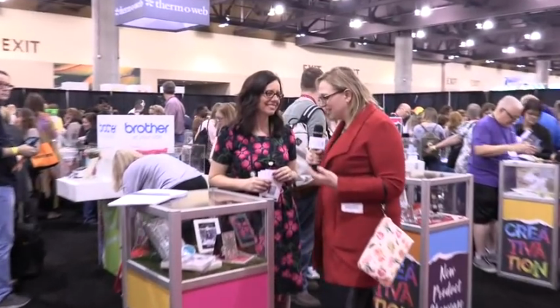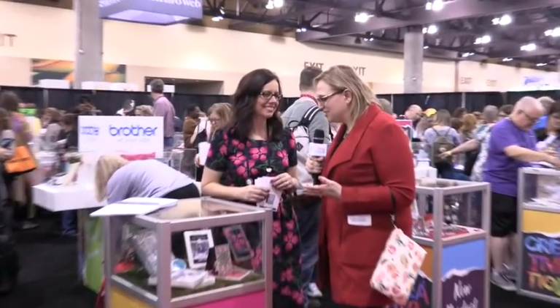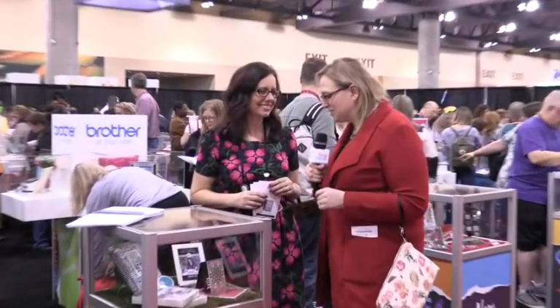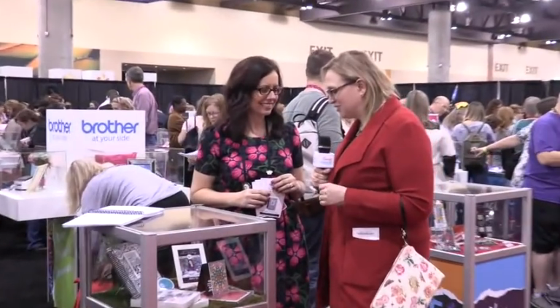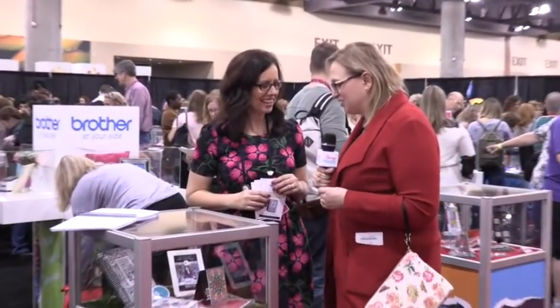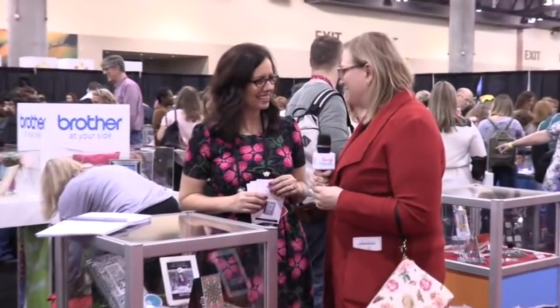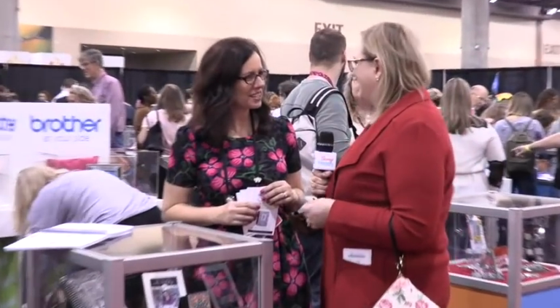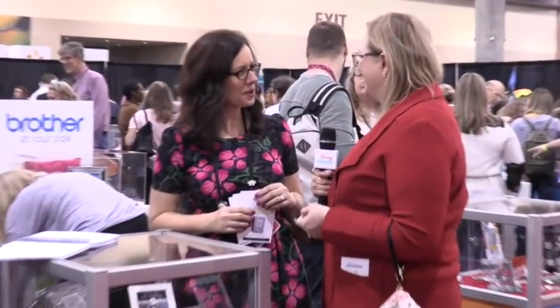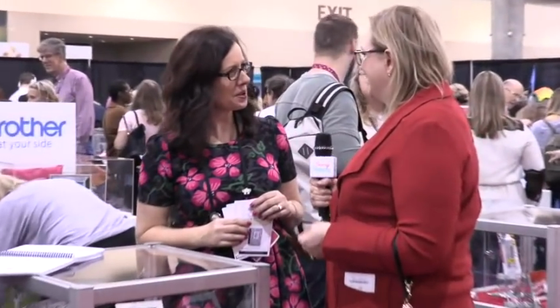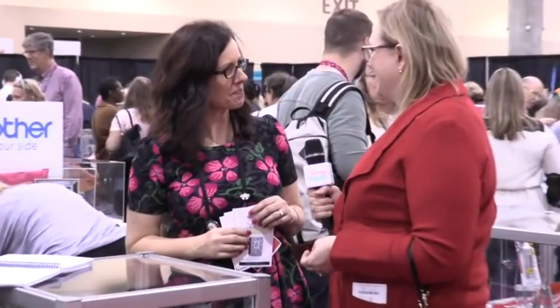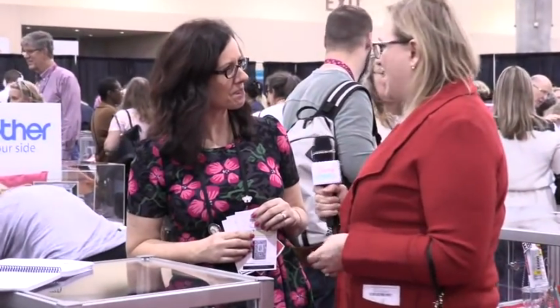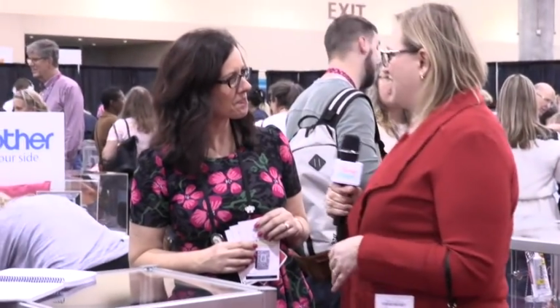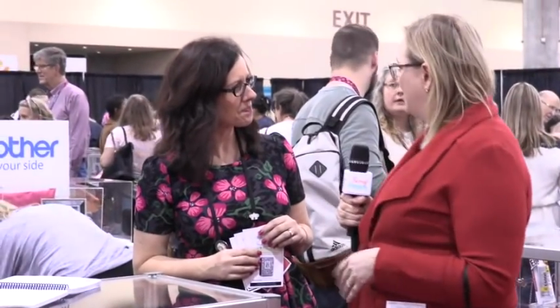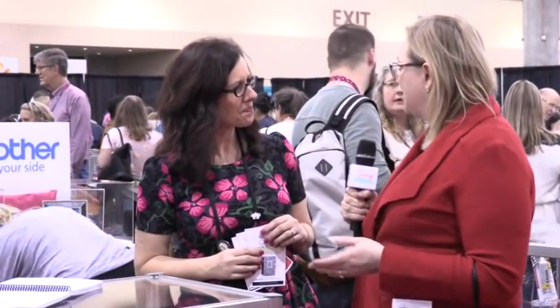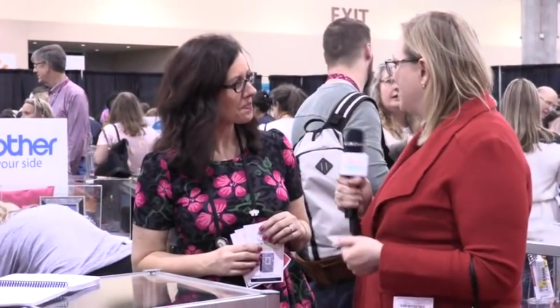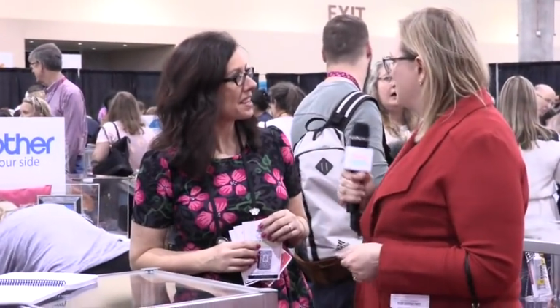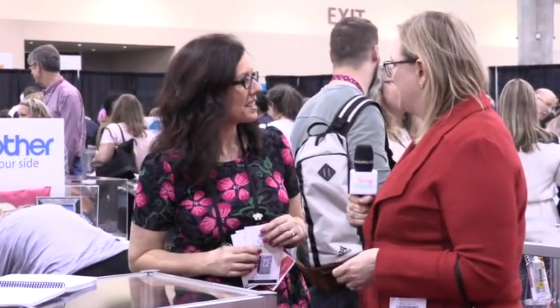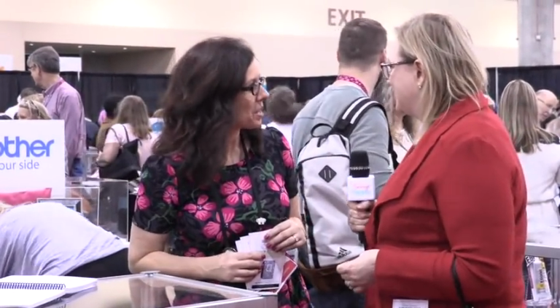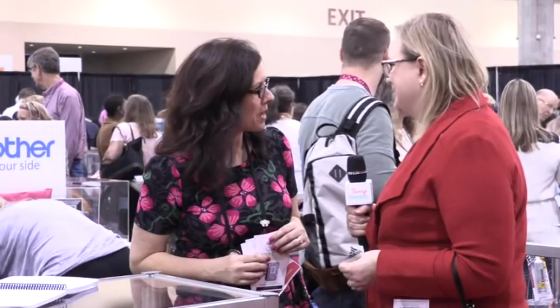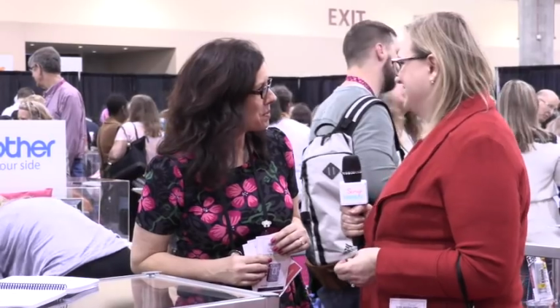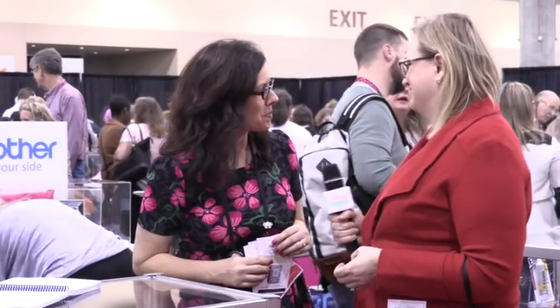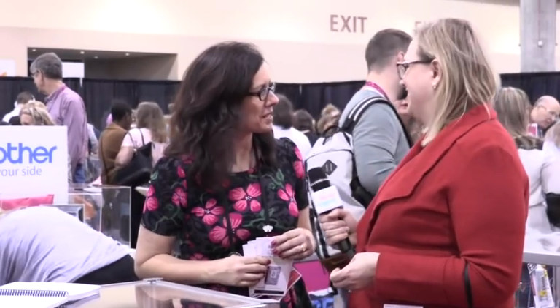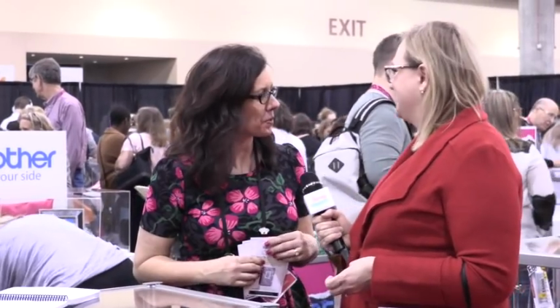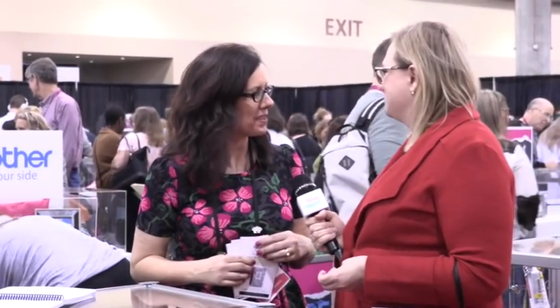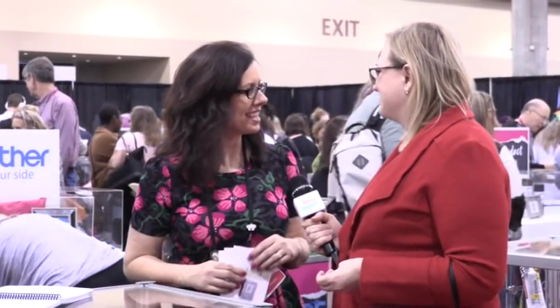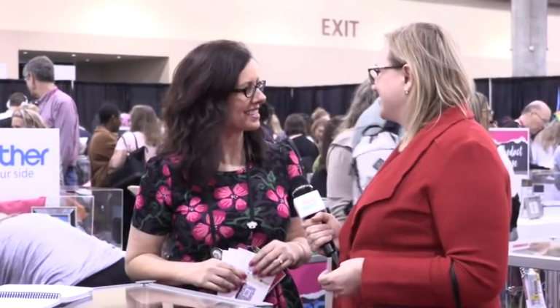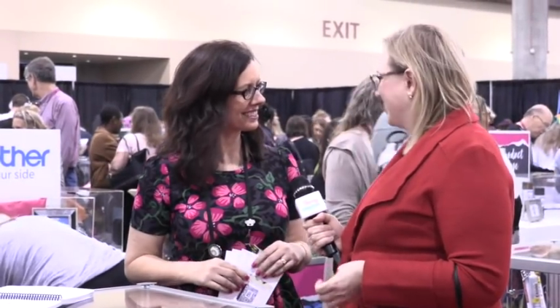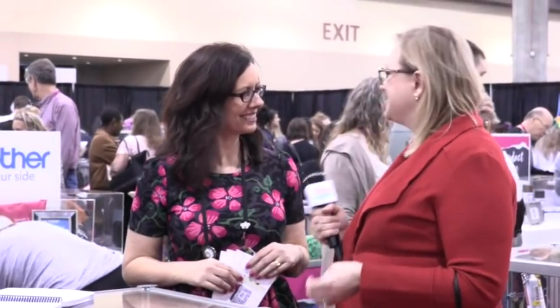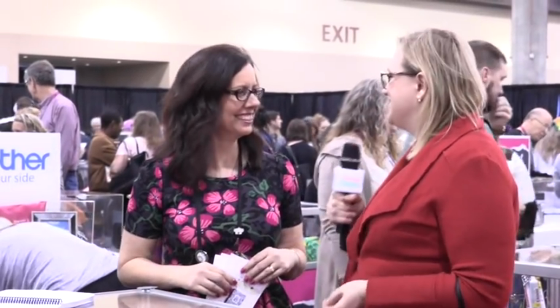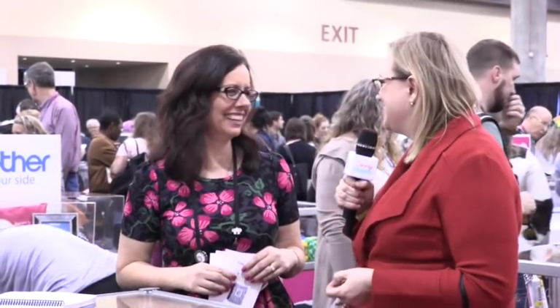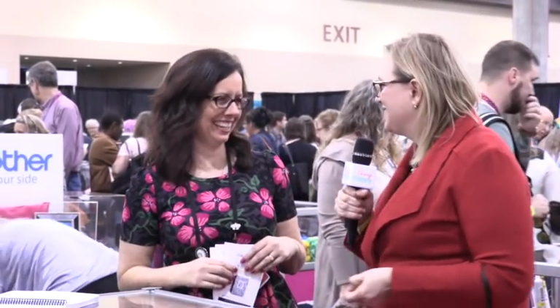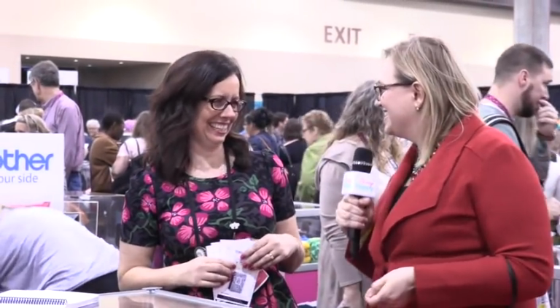Well, thank you so much for showing me. I'll have to come by your booth. Come by the booth because it's pretty fantastic. Thank you so much.